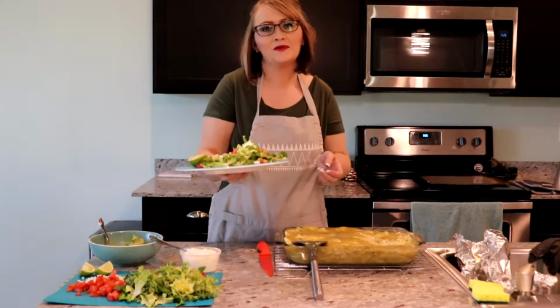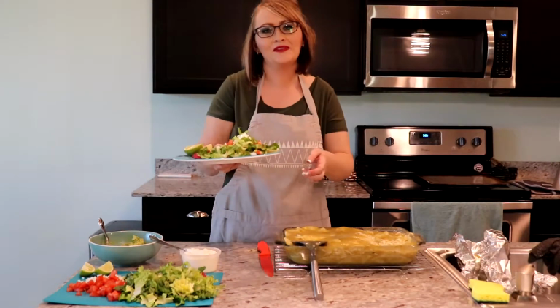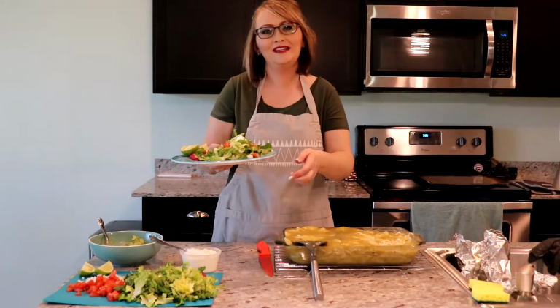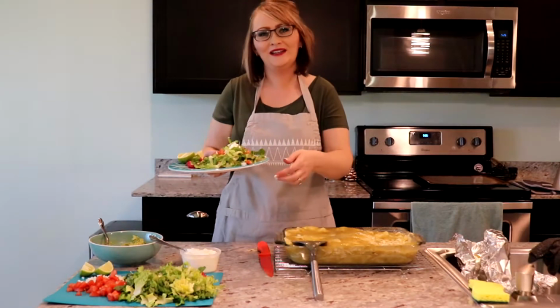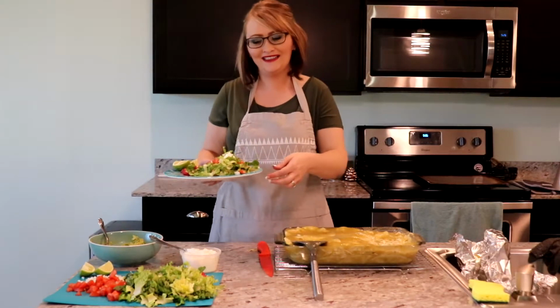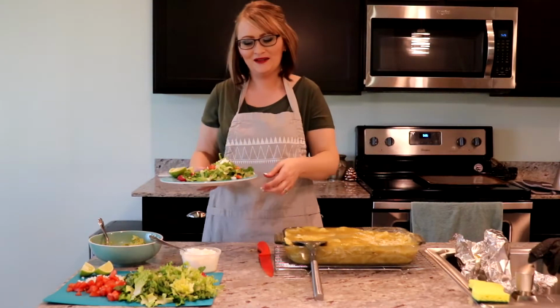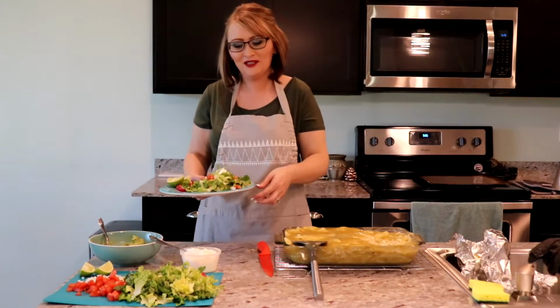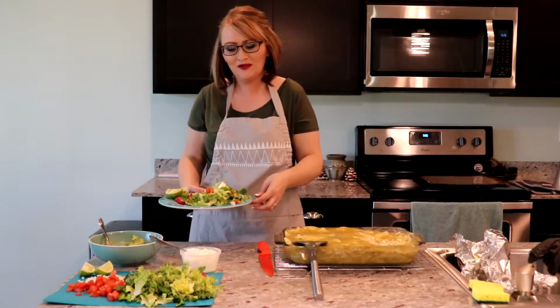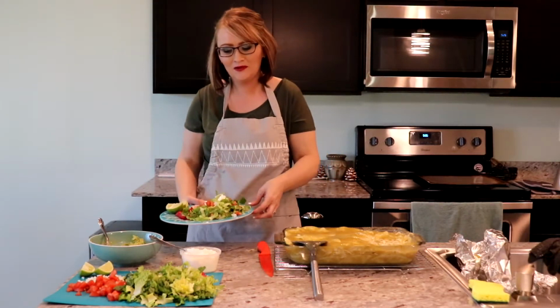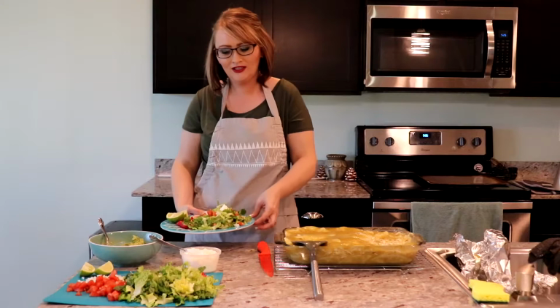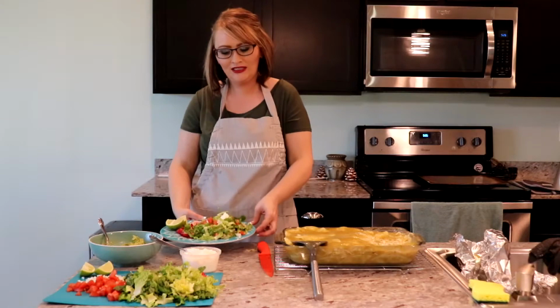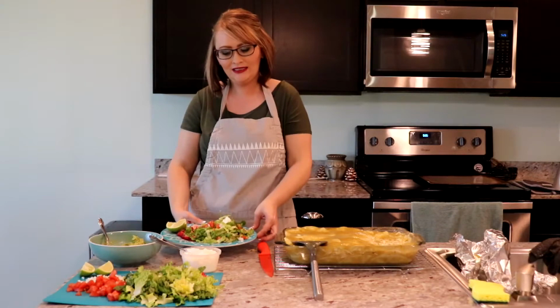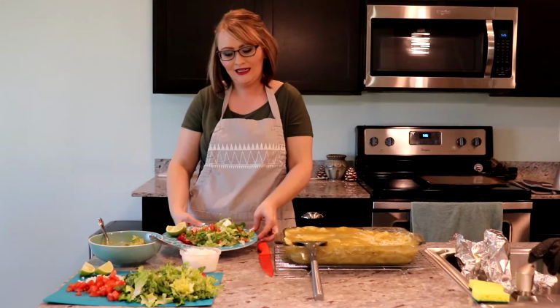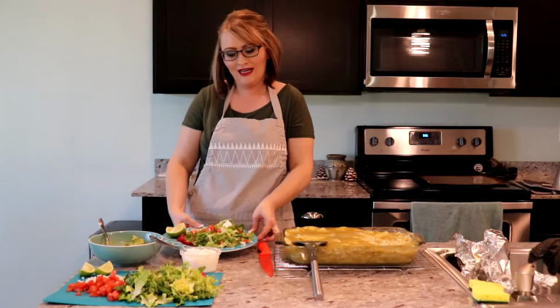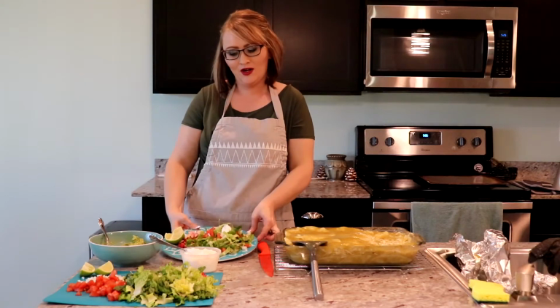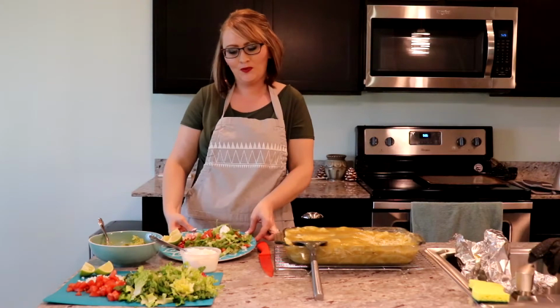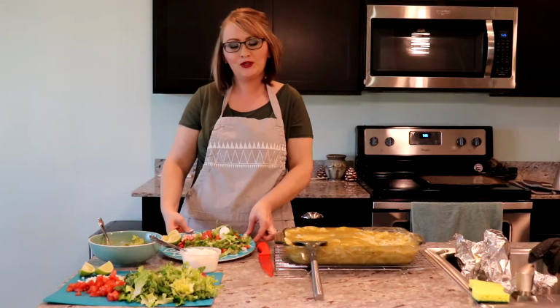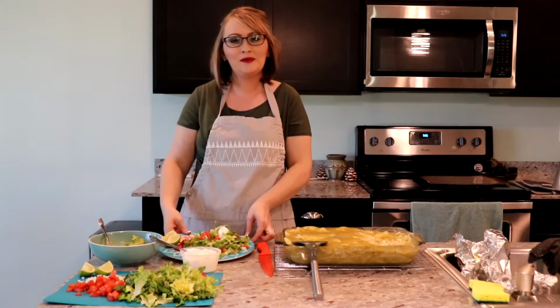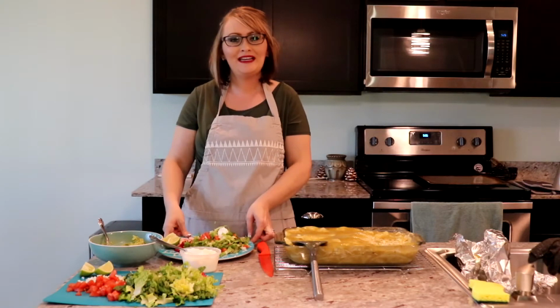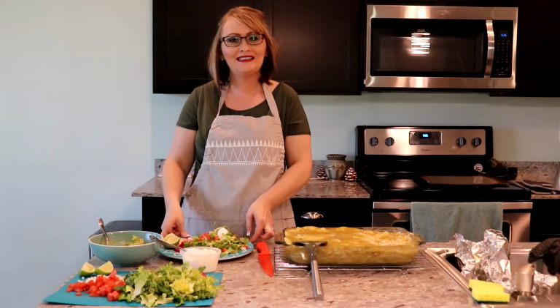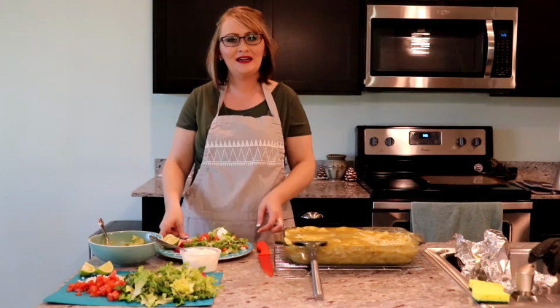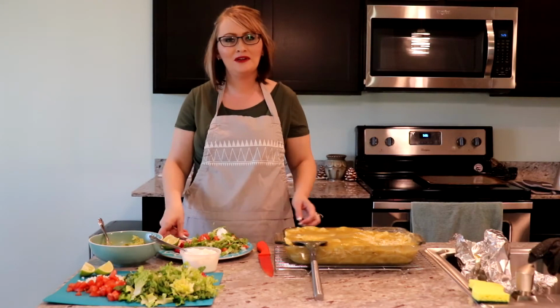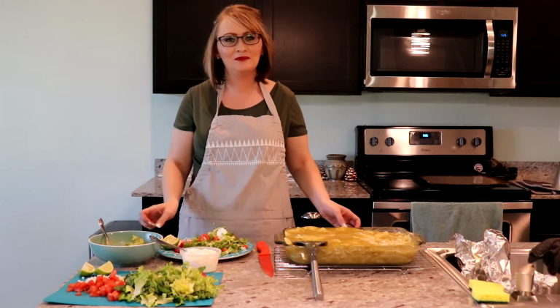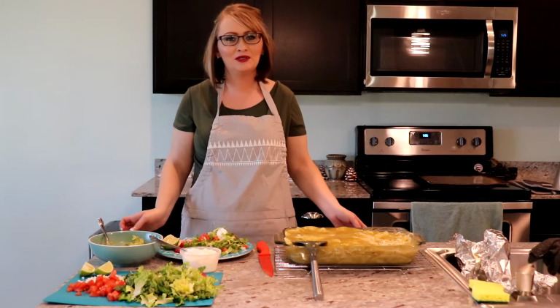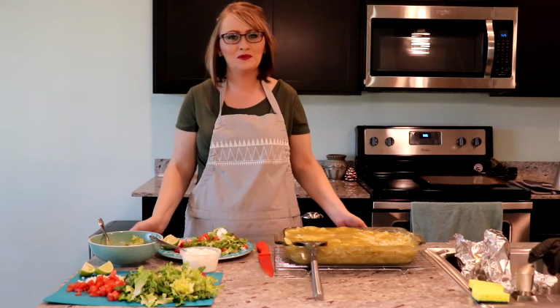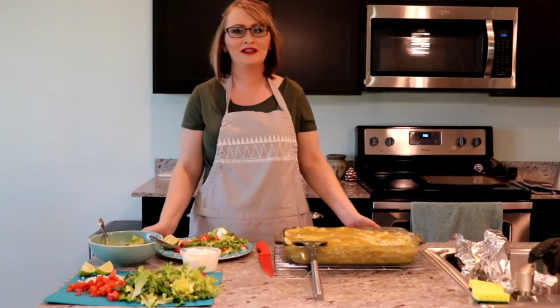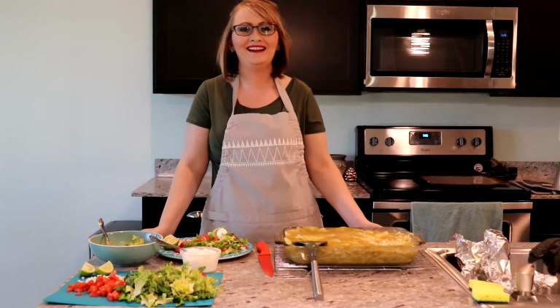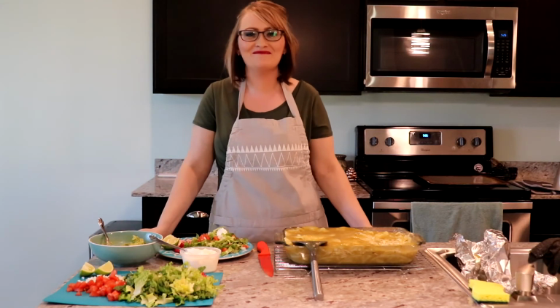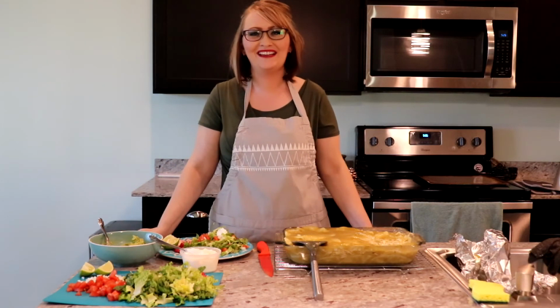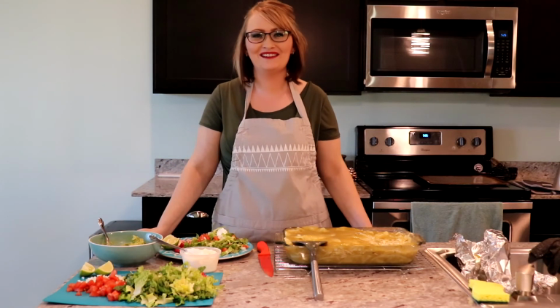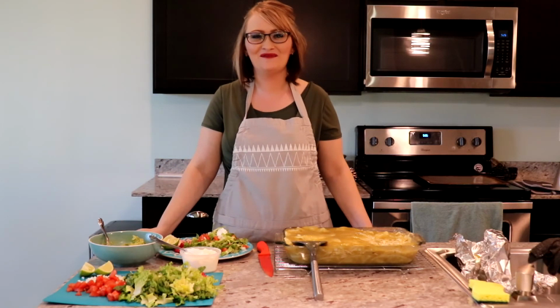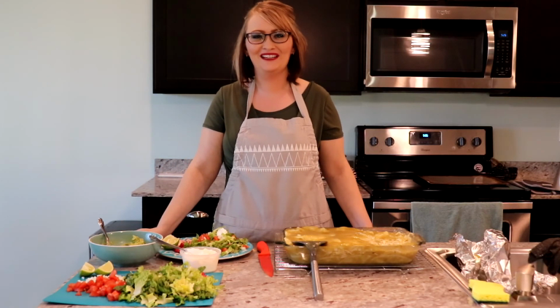Thank you guys so much for watching. Join me next time when I make another video.